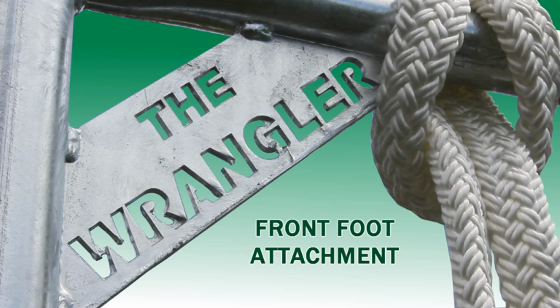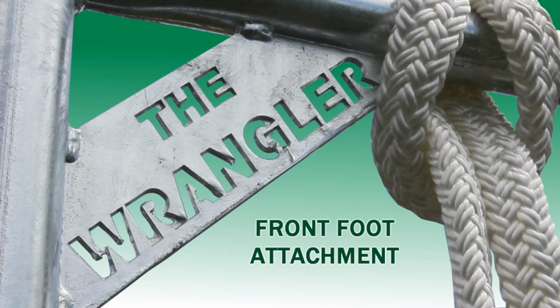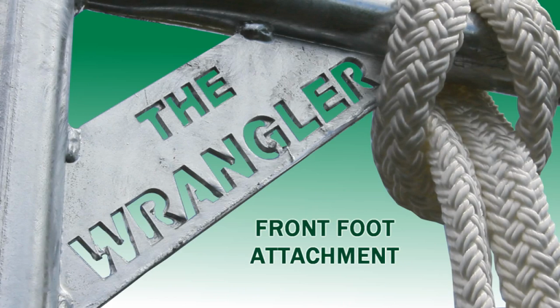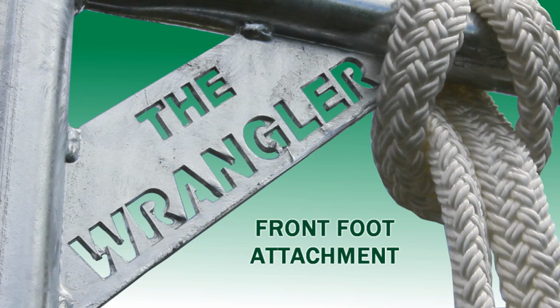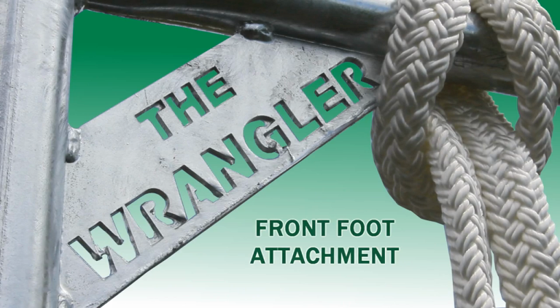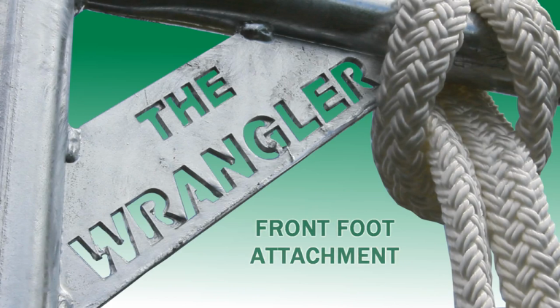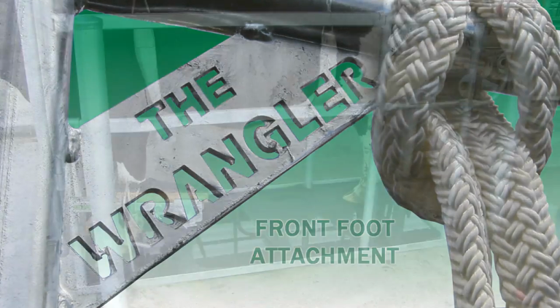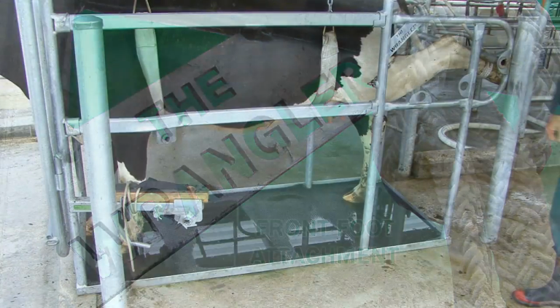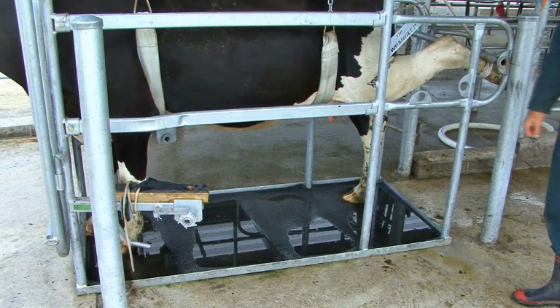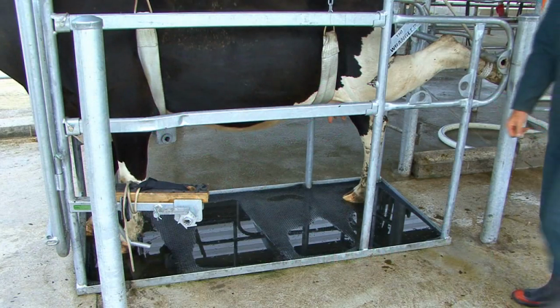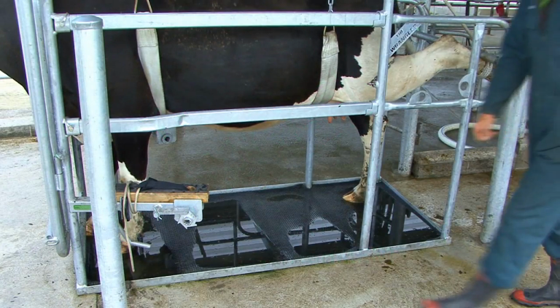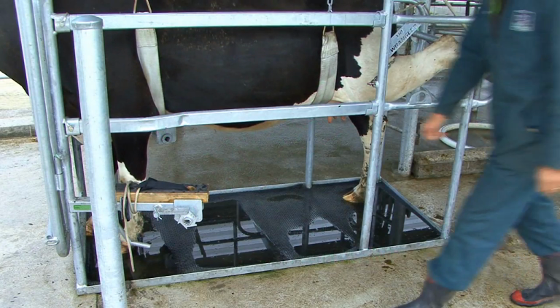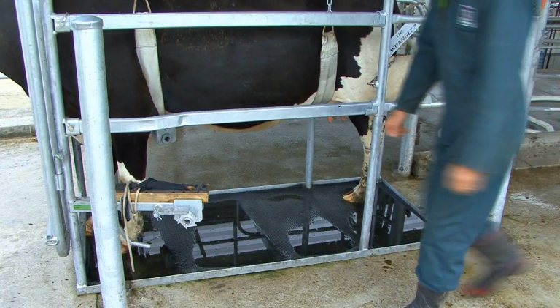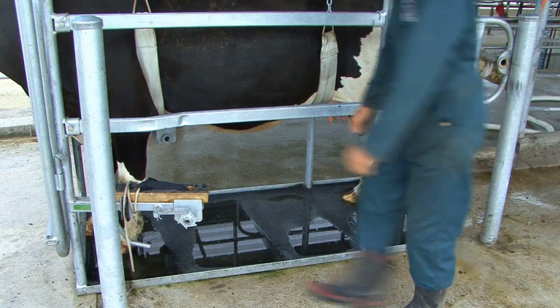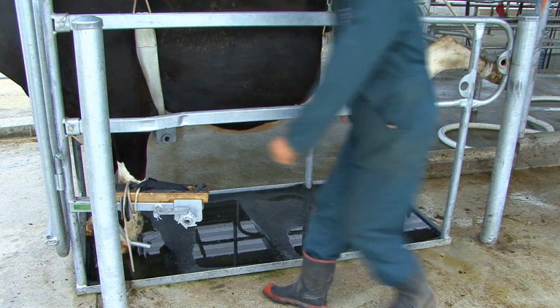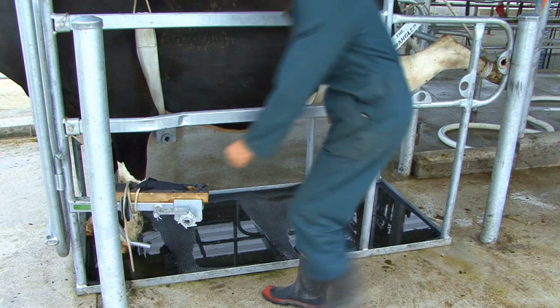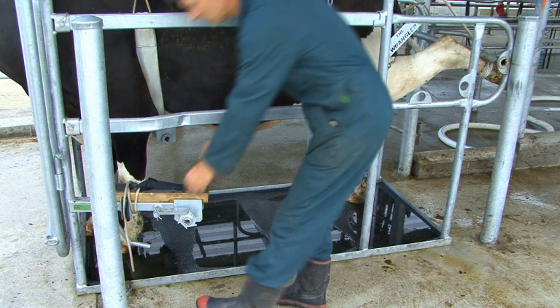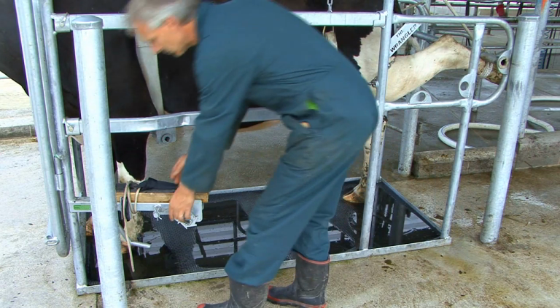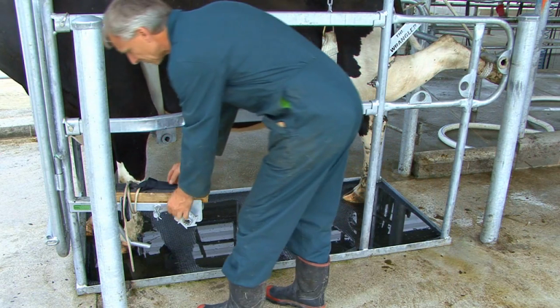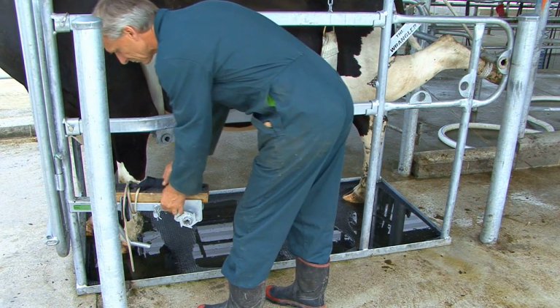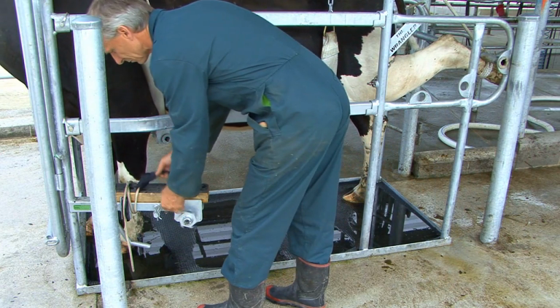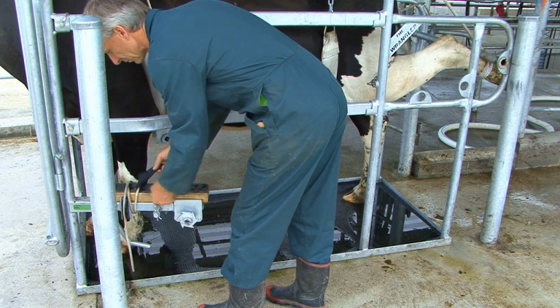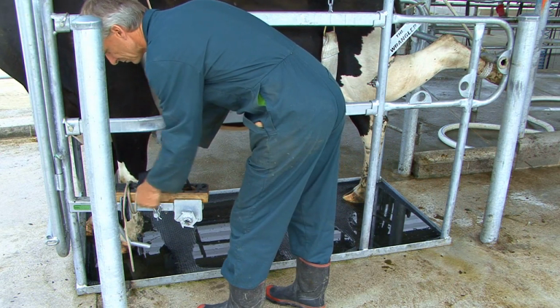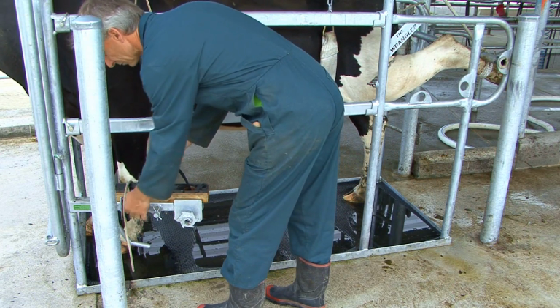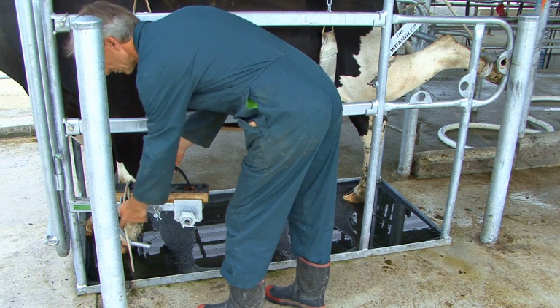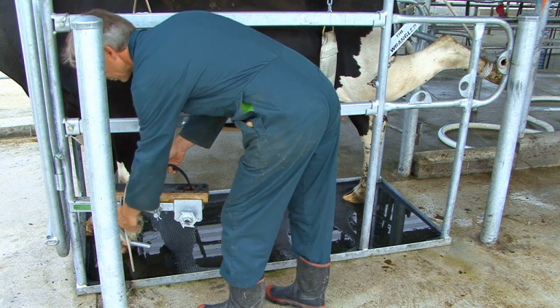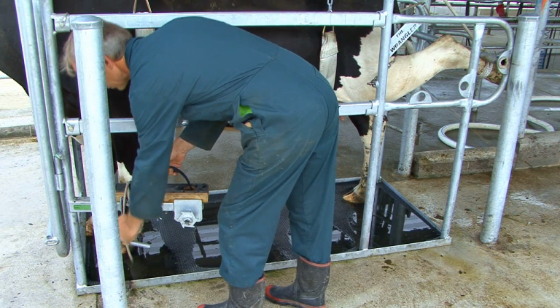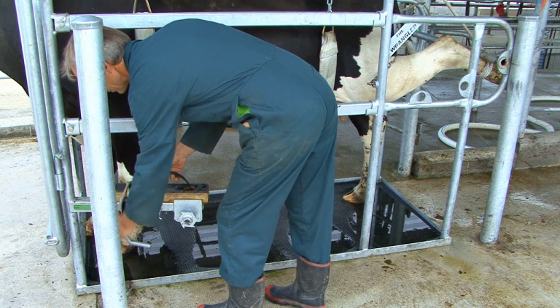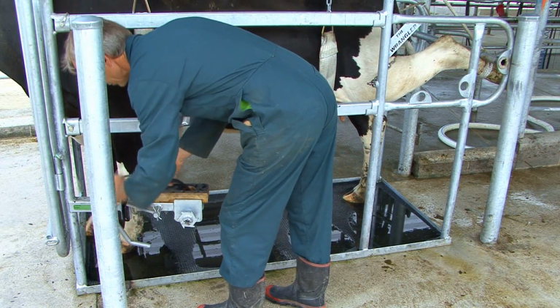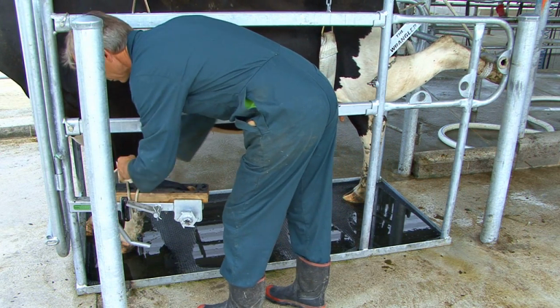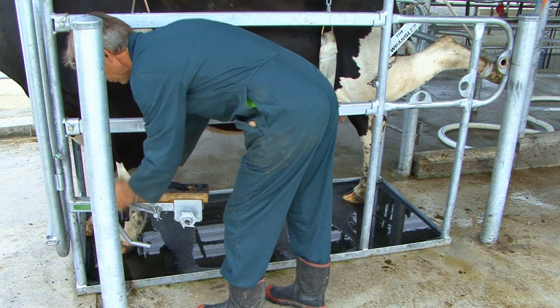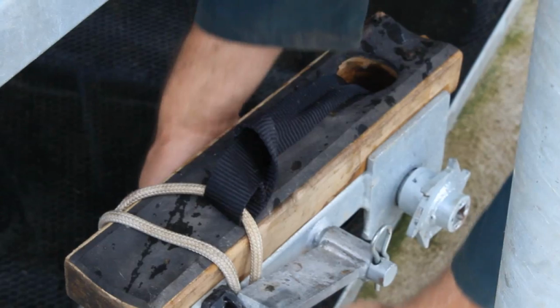Before treating the front leg, first secure the back leg on the same side to prevent kicks from behind.